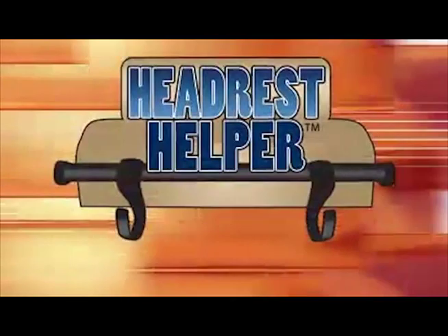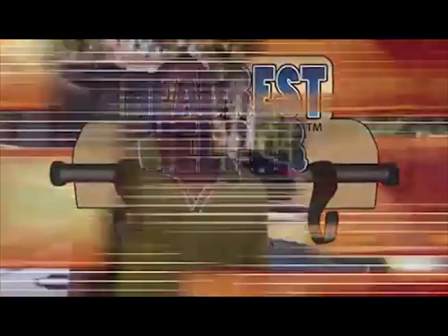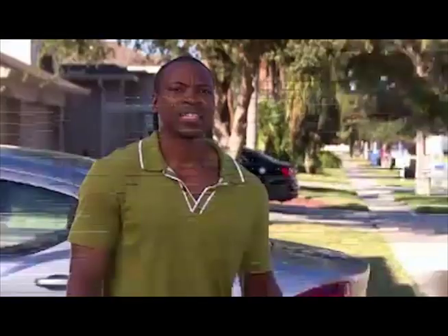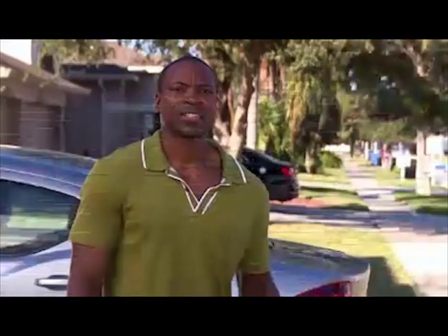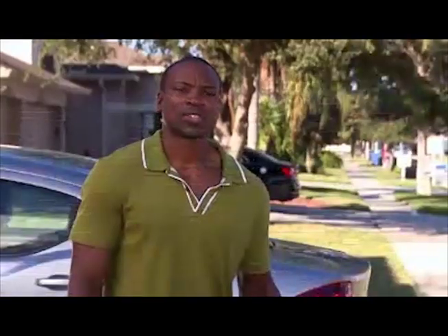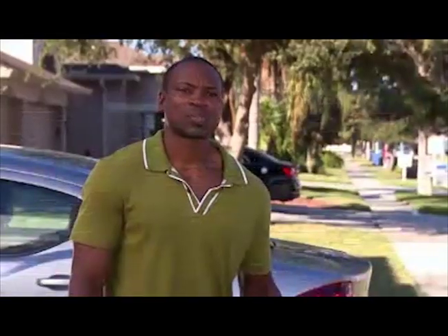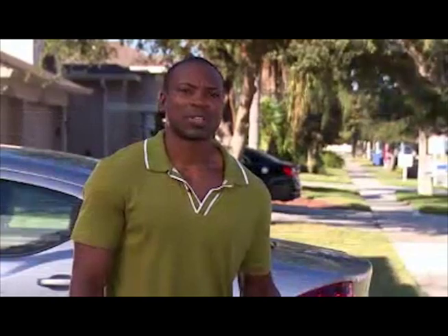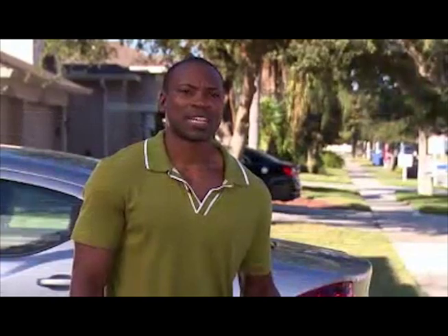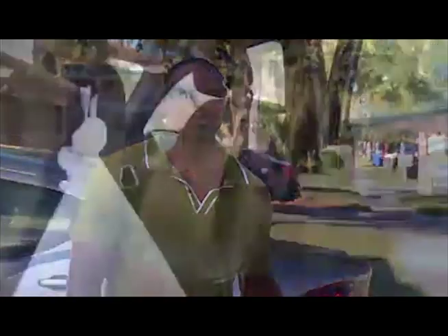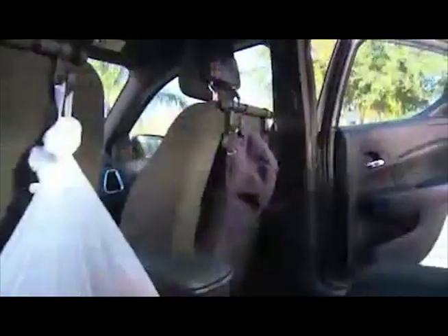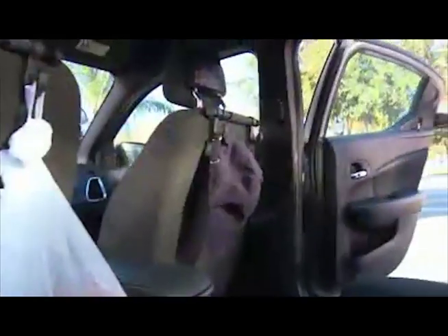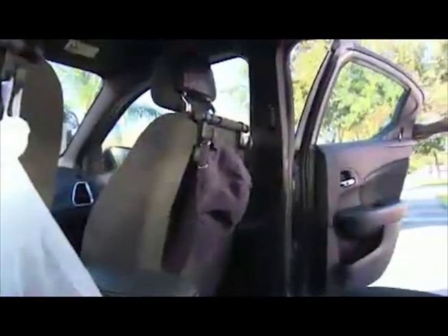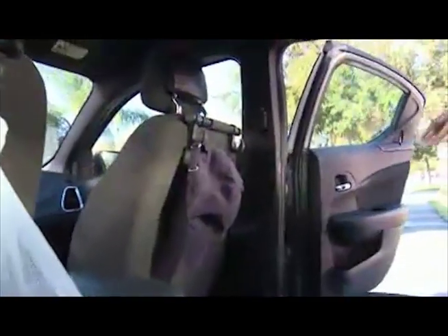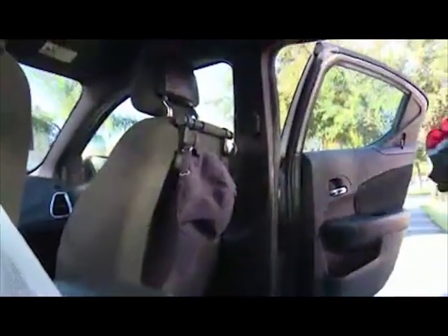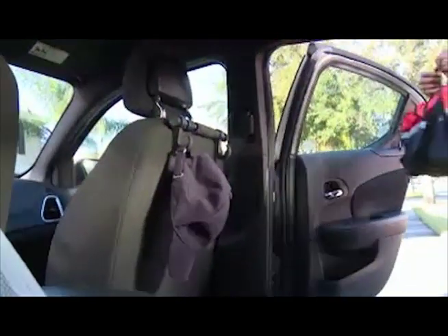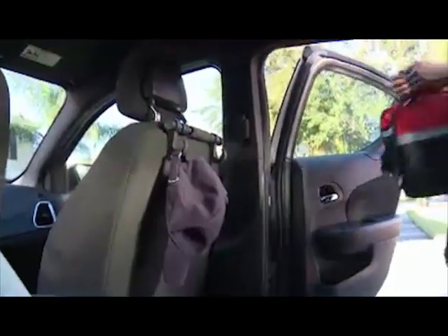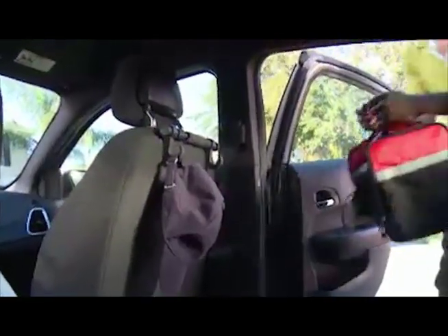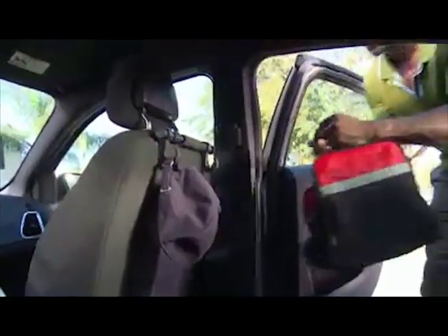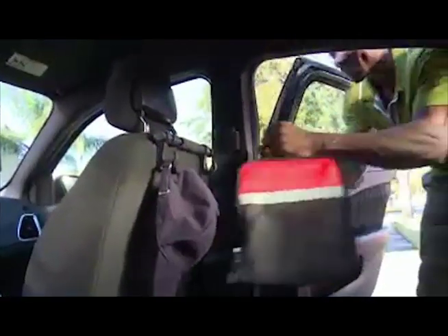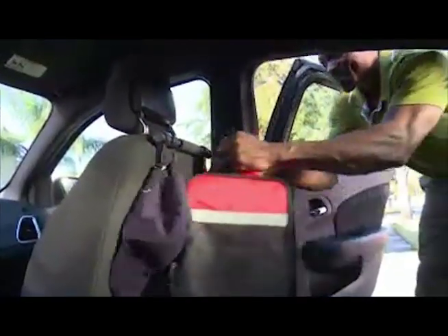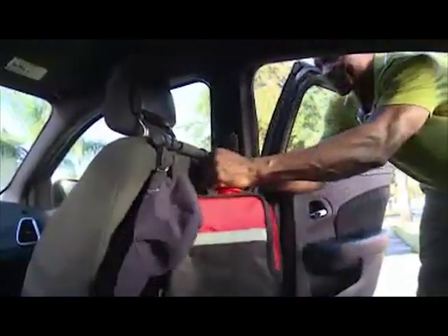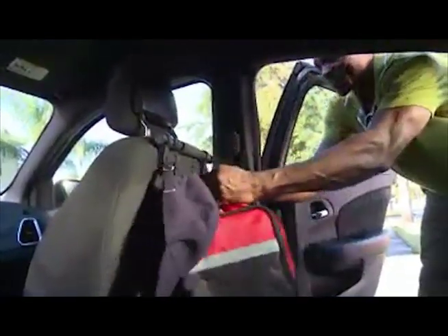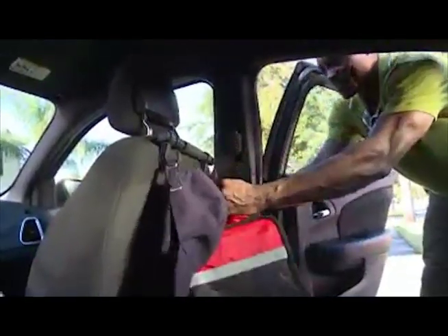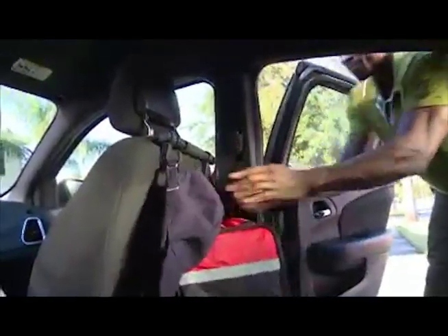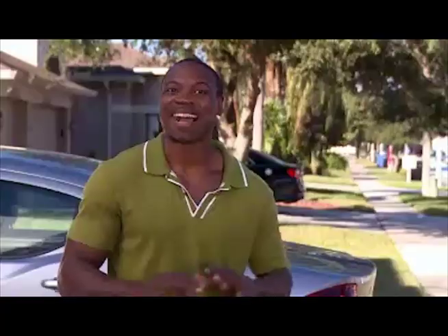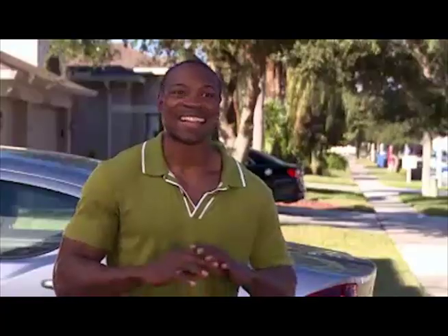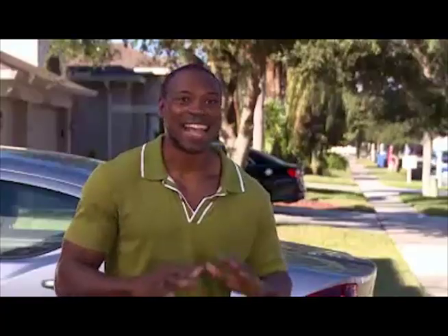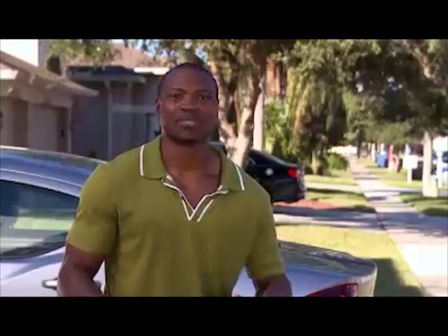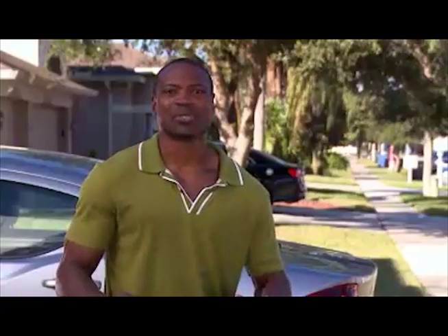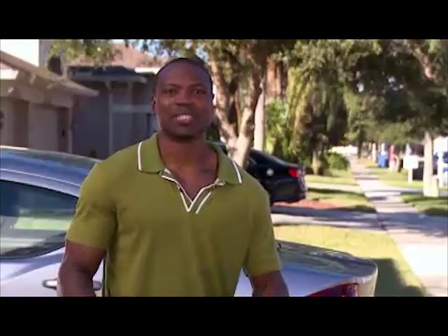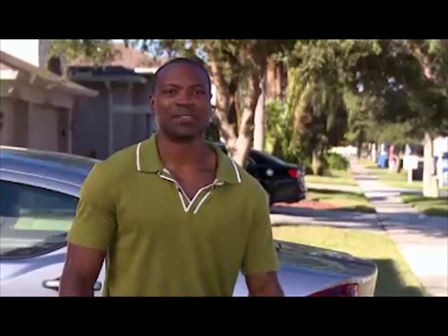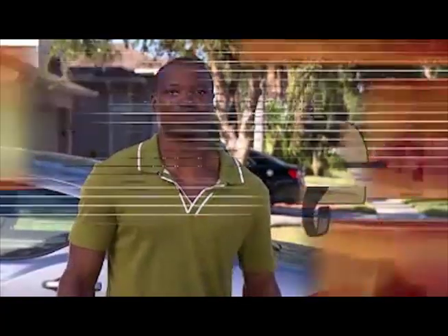With the kids and all the sports, I find that the Headrest Helper helps with all the gear all the time. I absolutely love it.